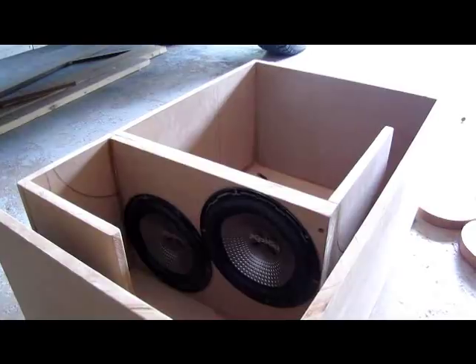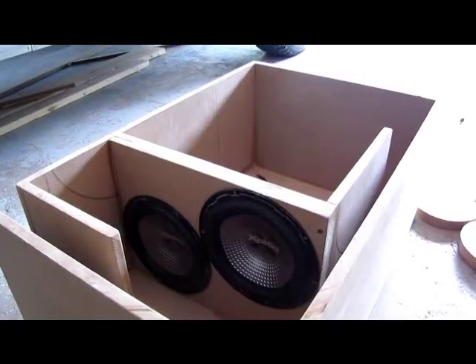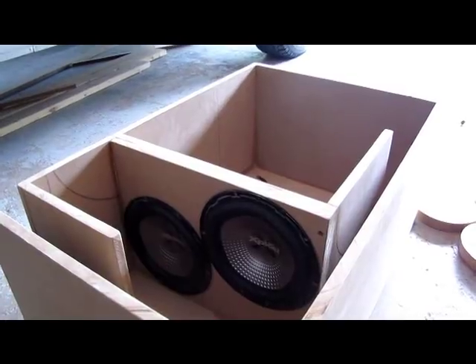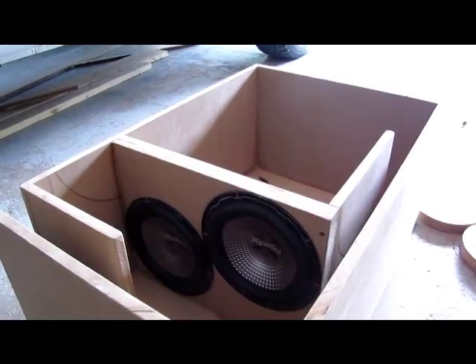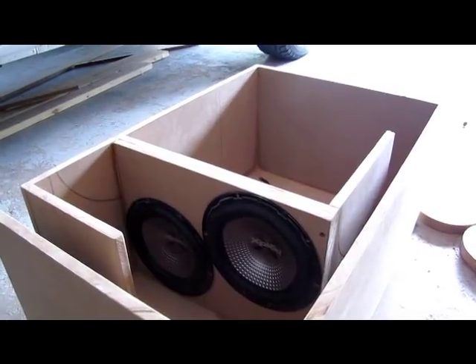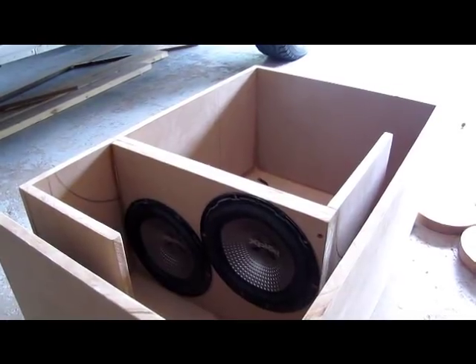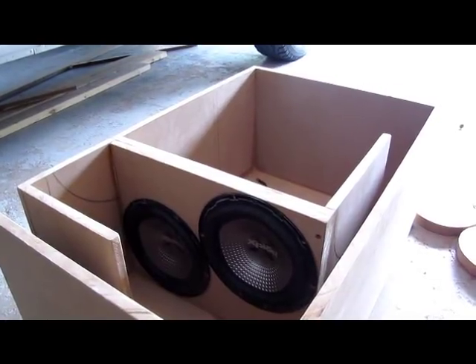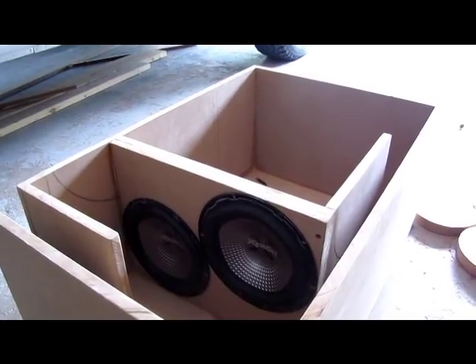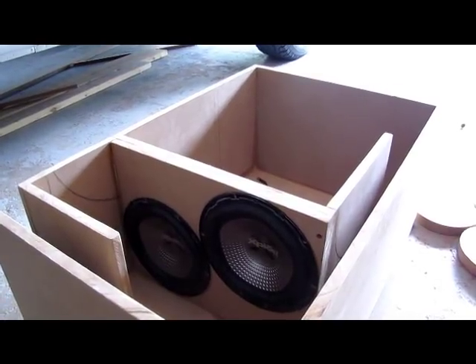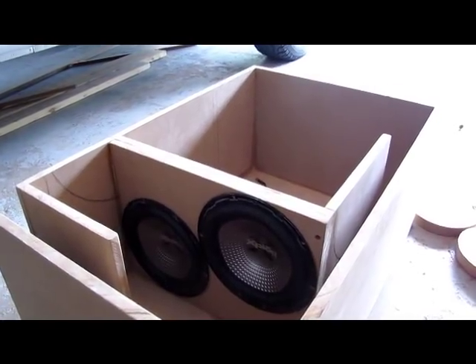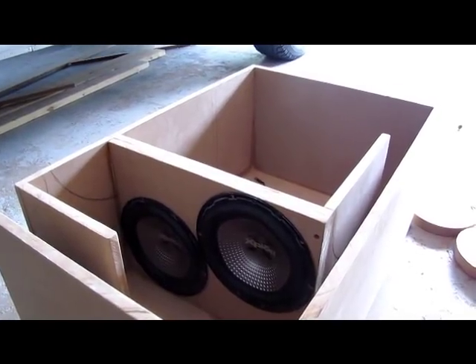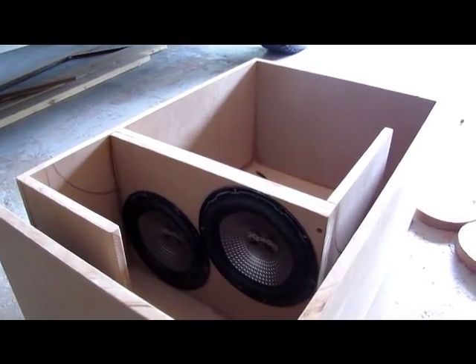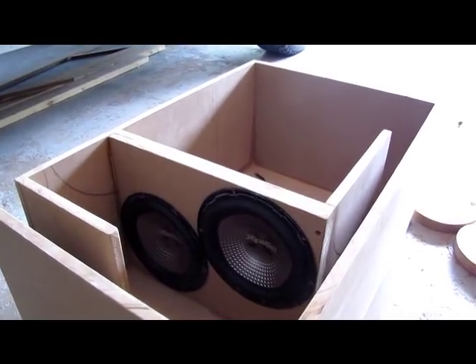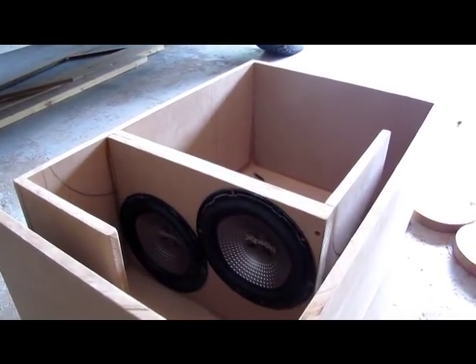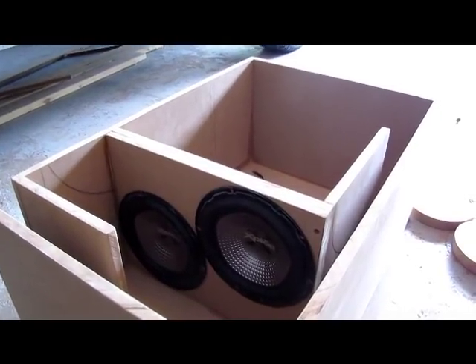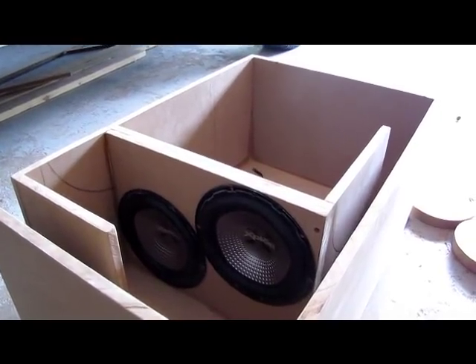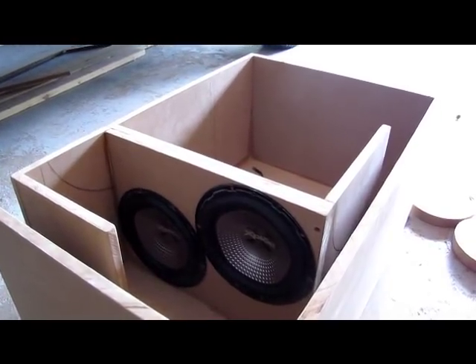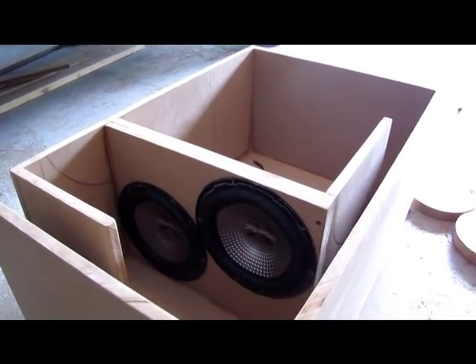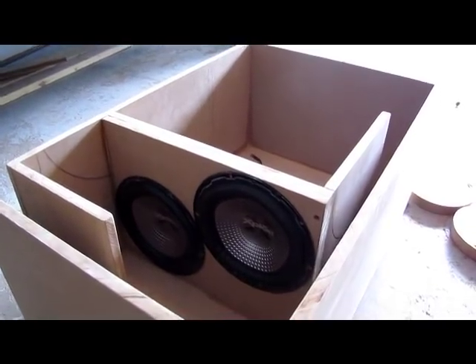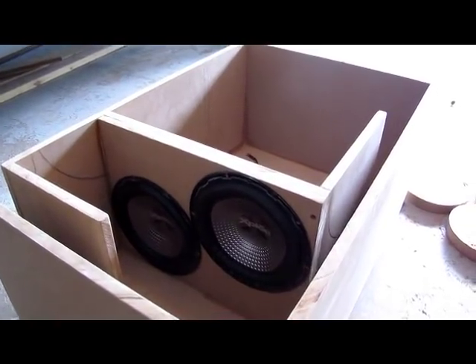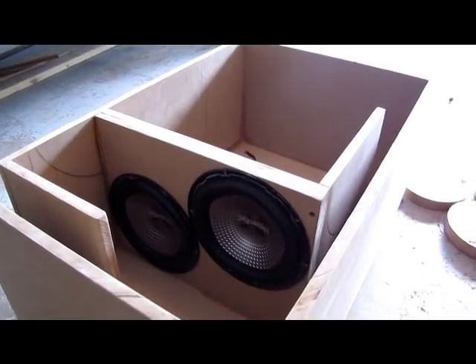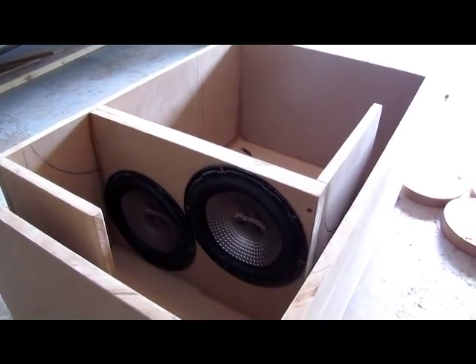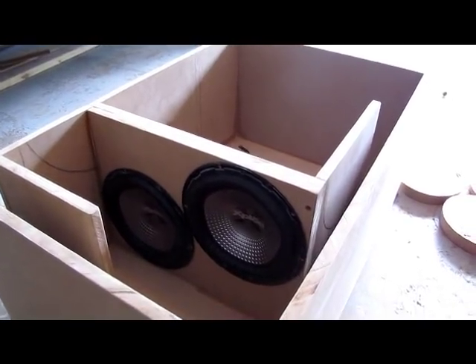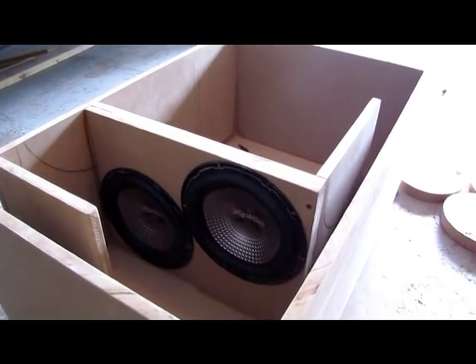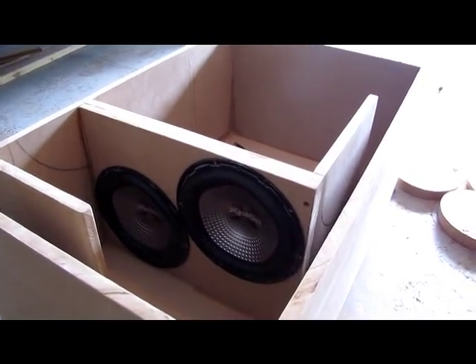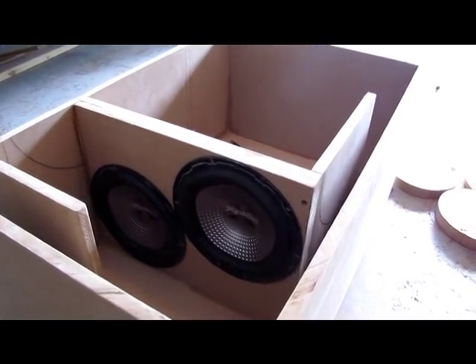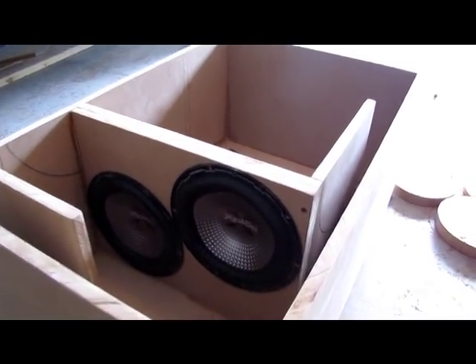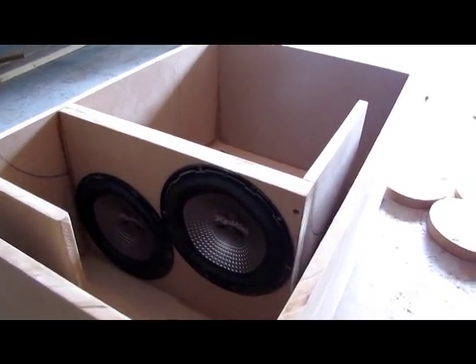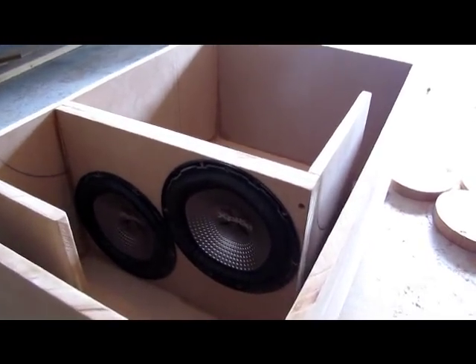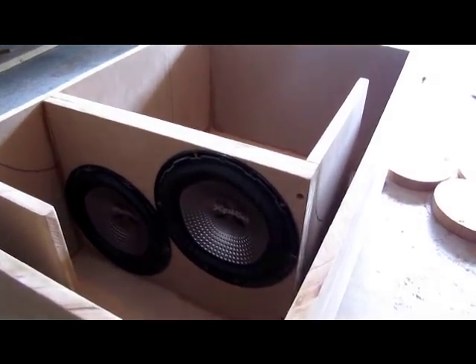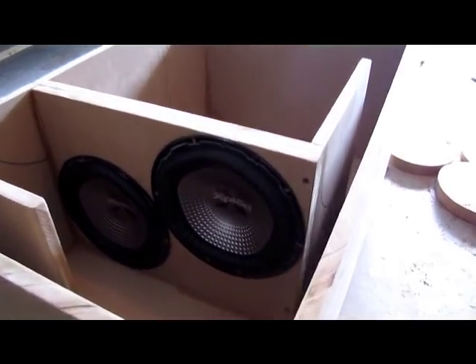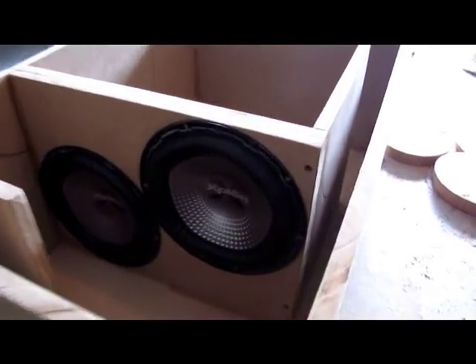What's going on YouTube? Just built a 6th-order bandpass for two 10-inch Sony Explodes.